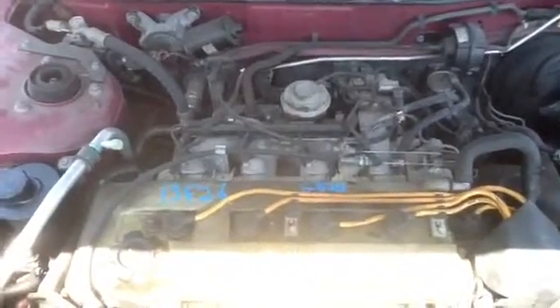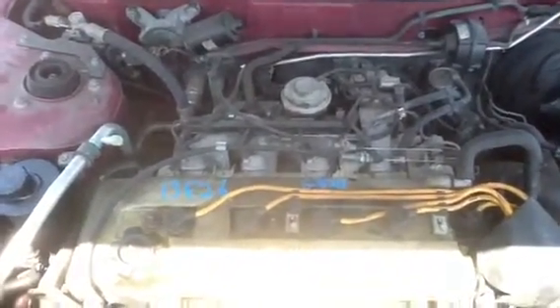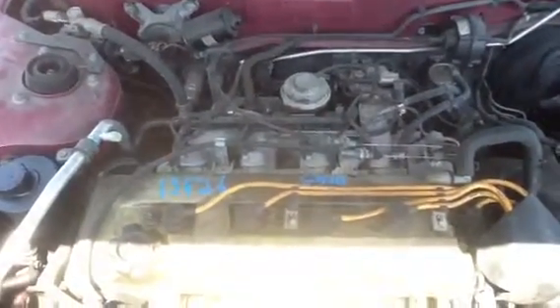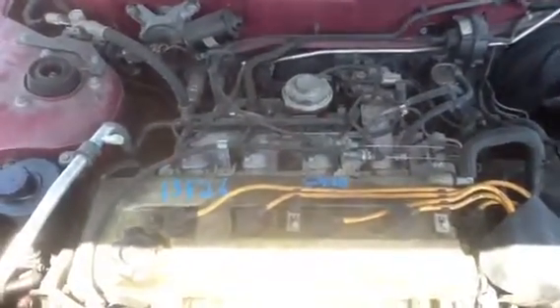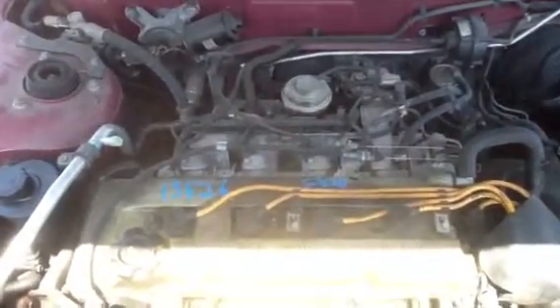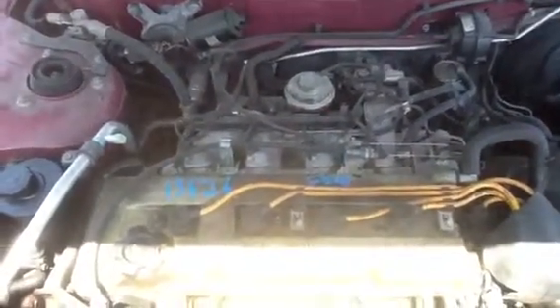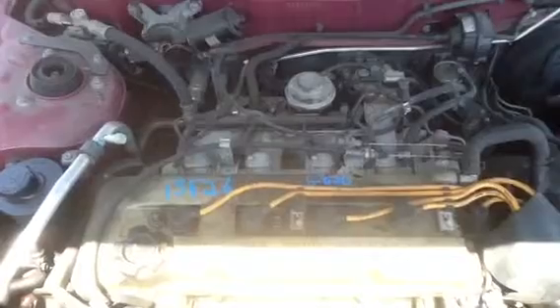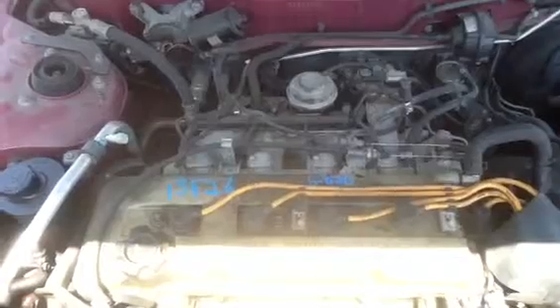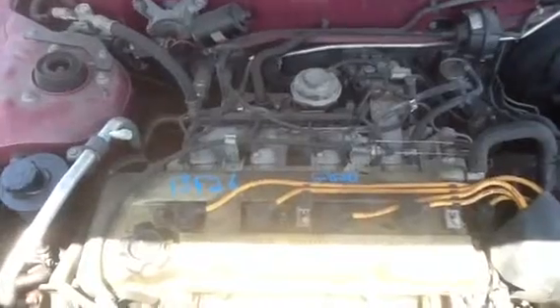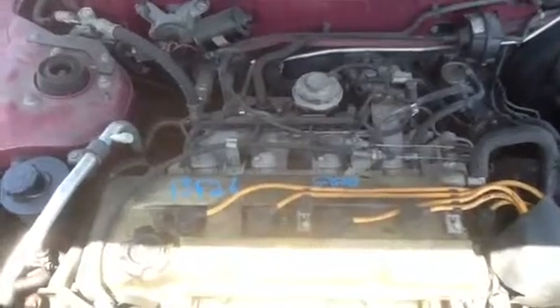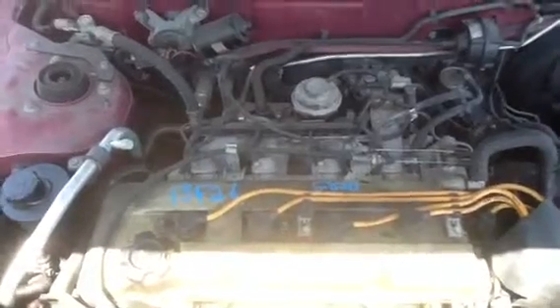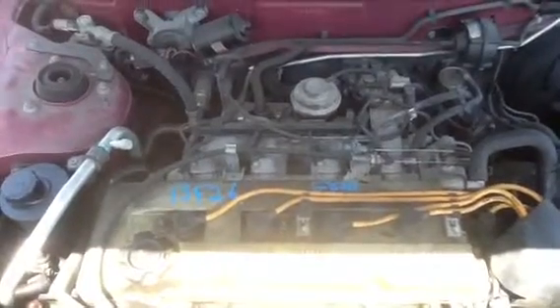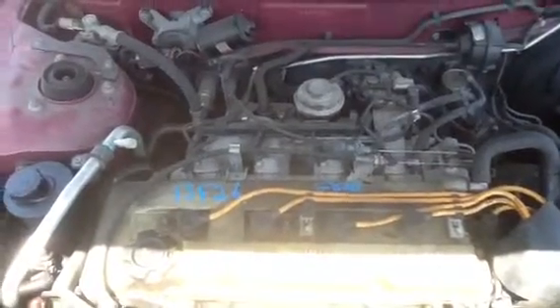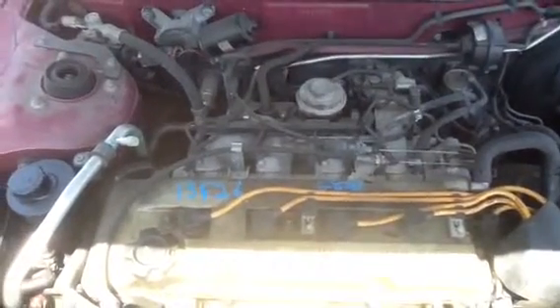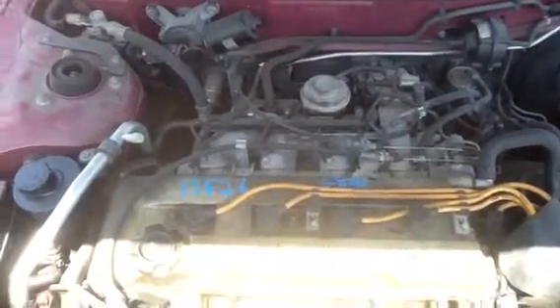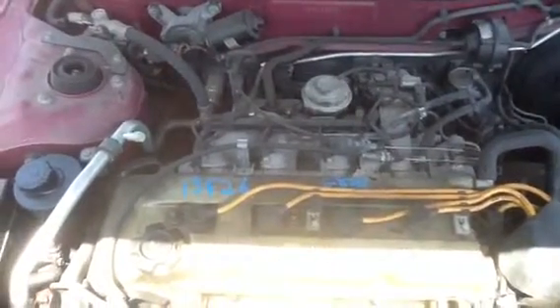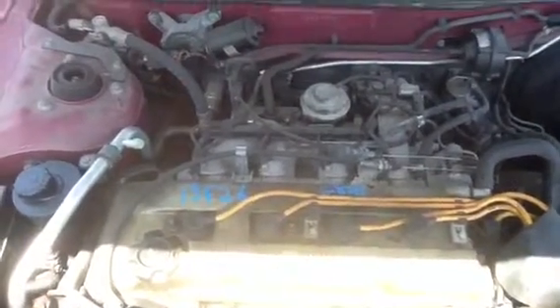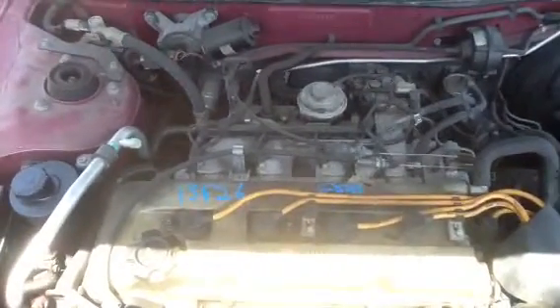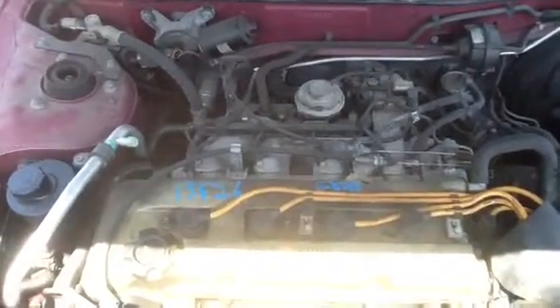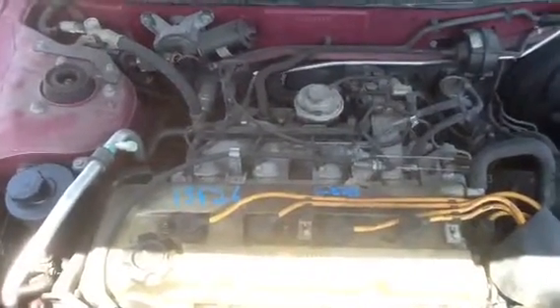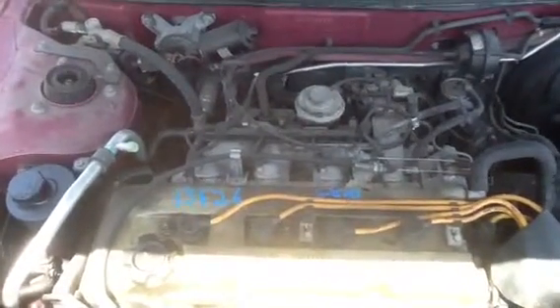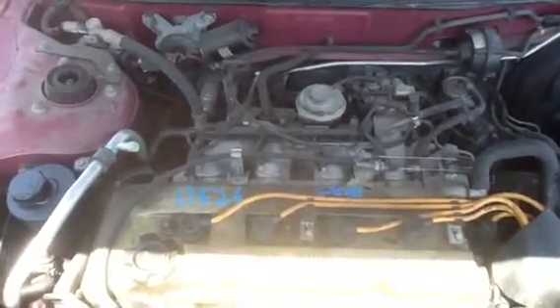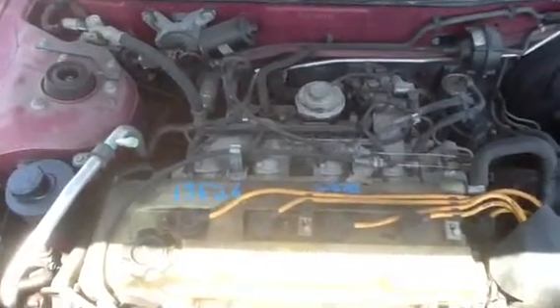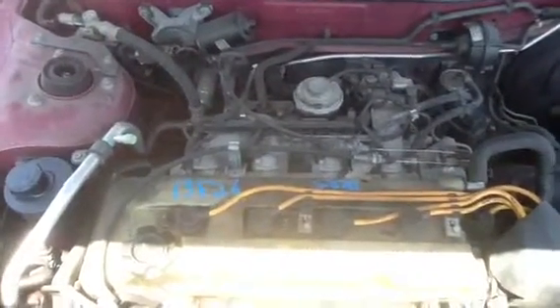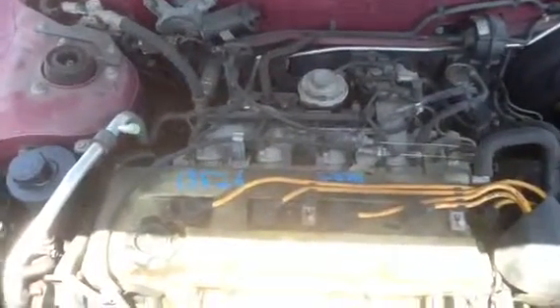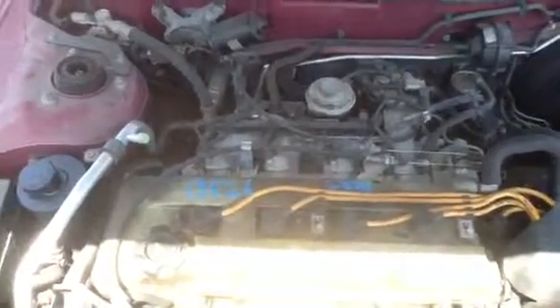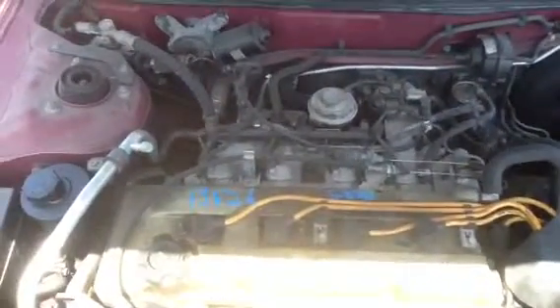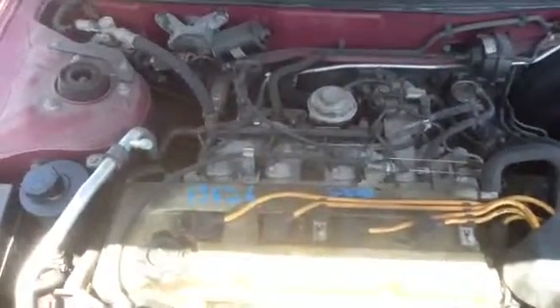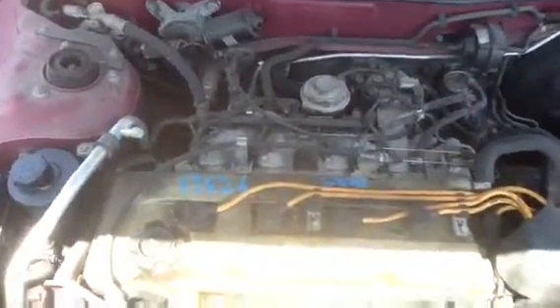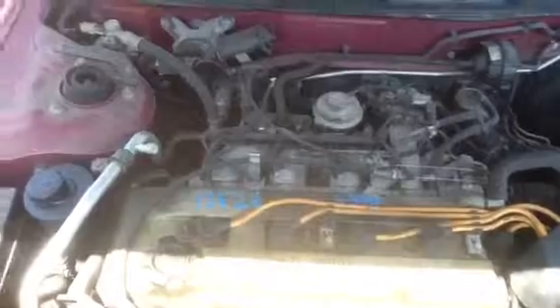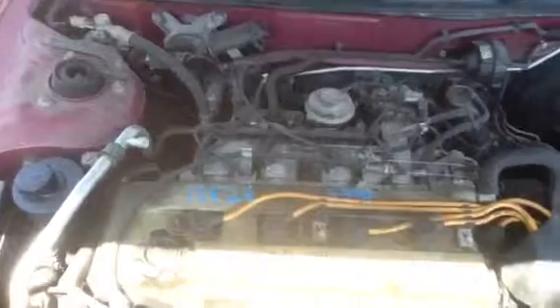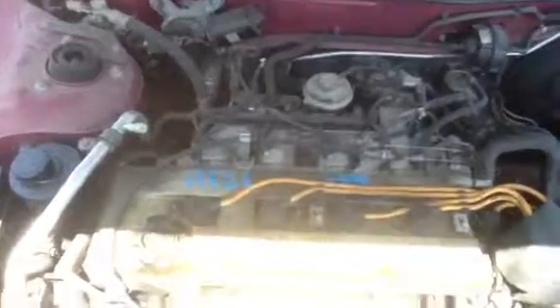1993 Nissan Altima with stock number 13F26 with a 2.4. Thank you.